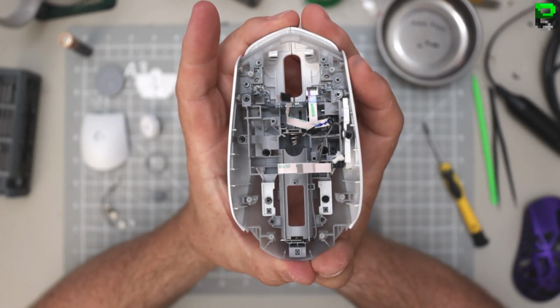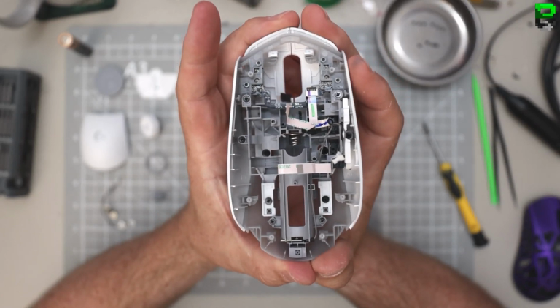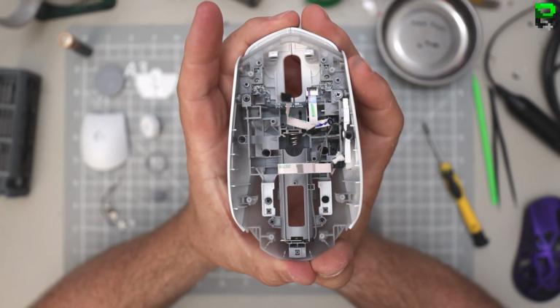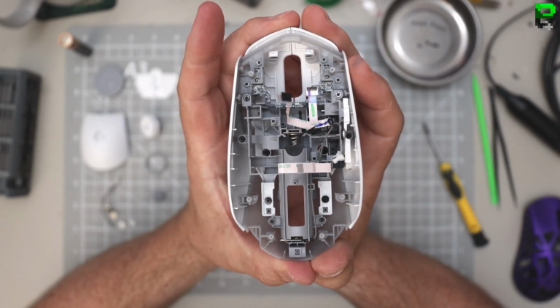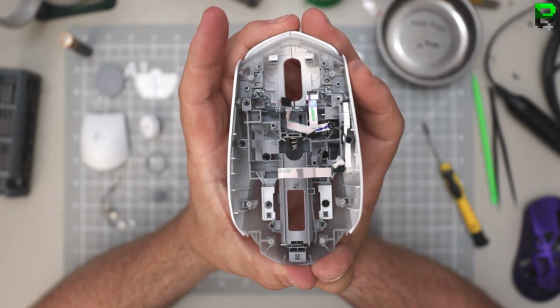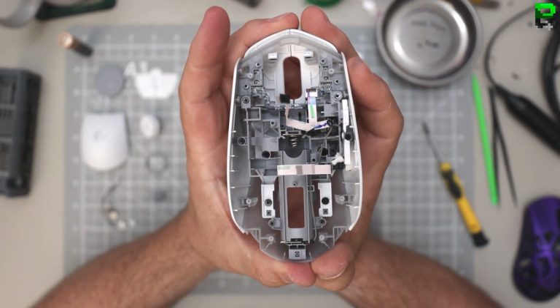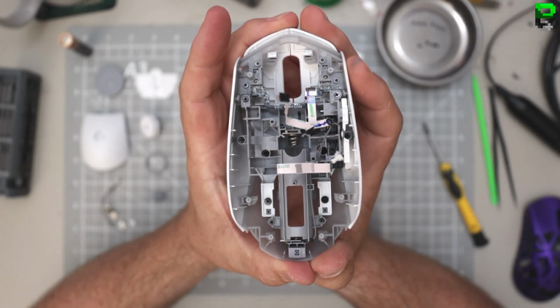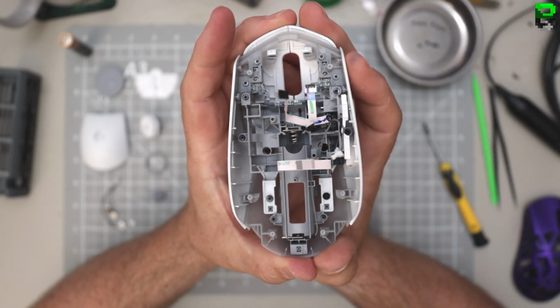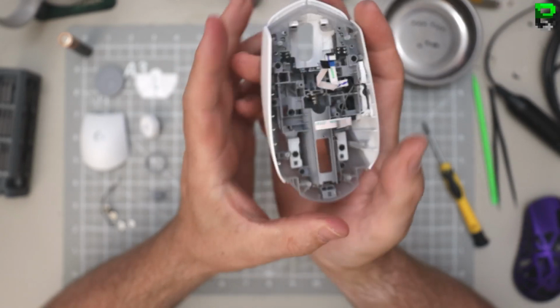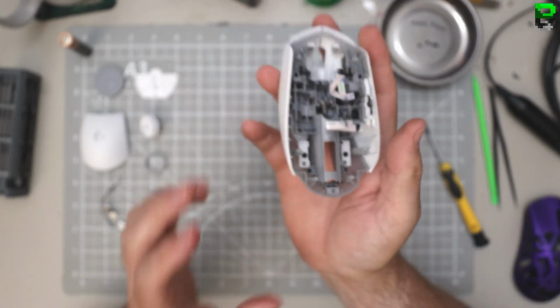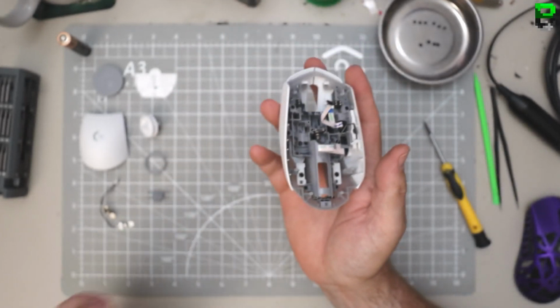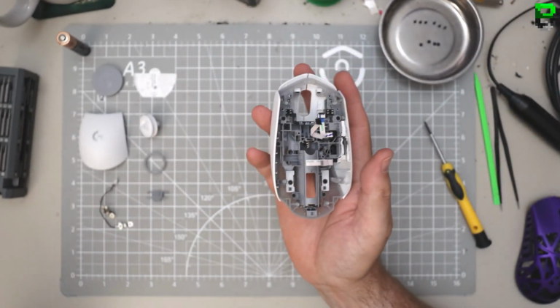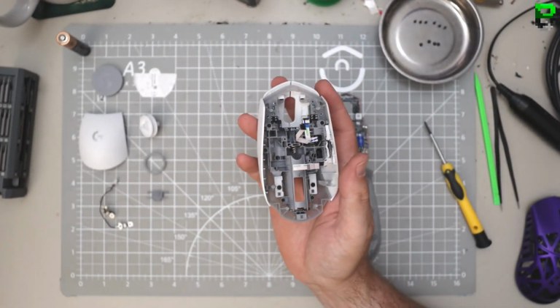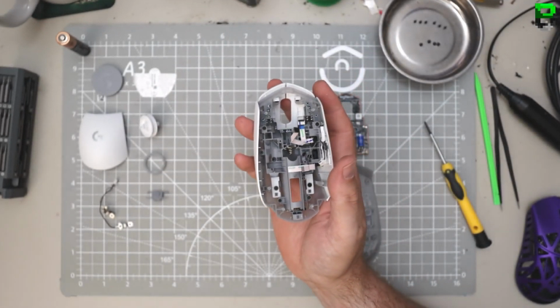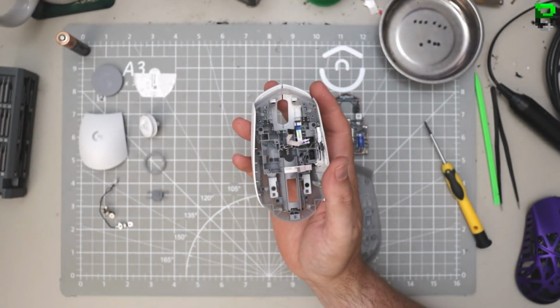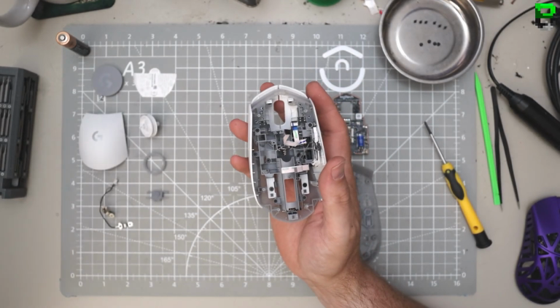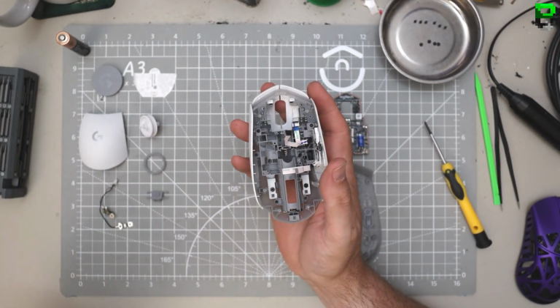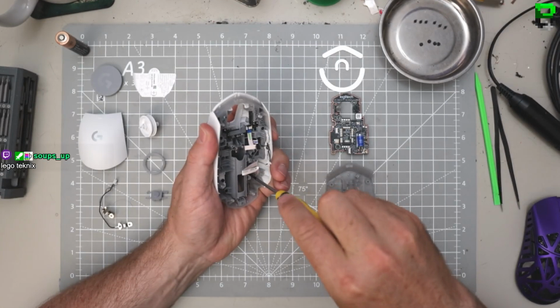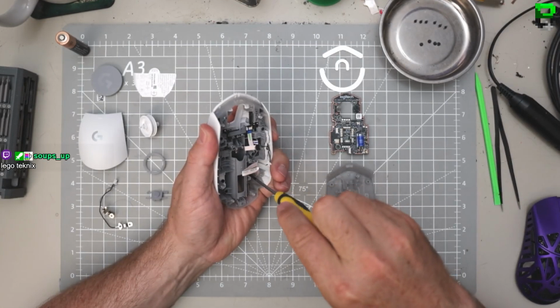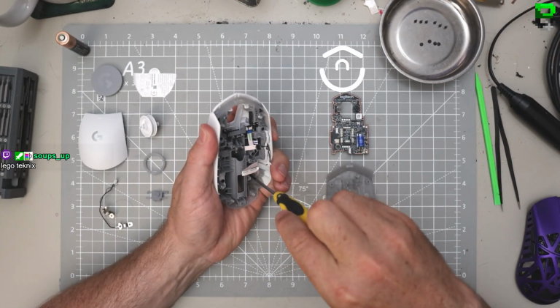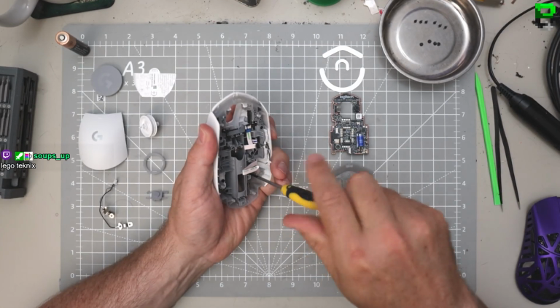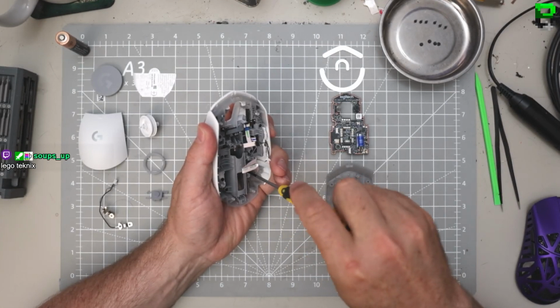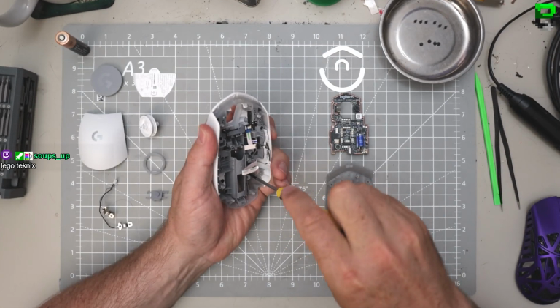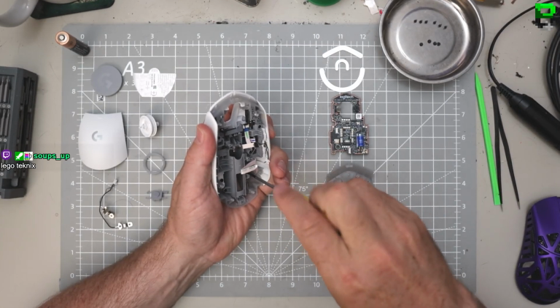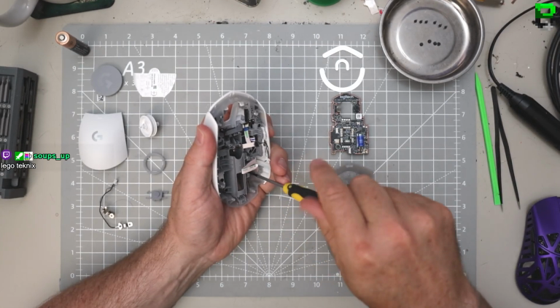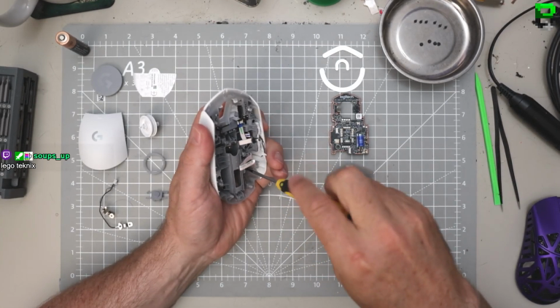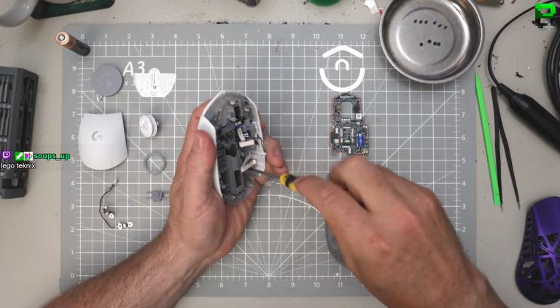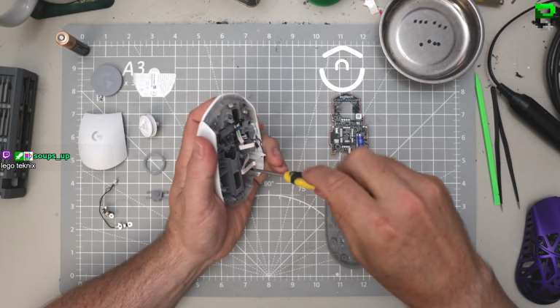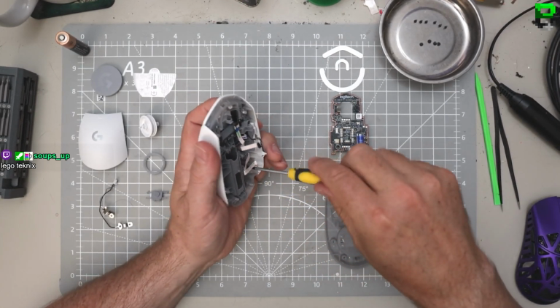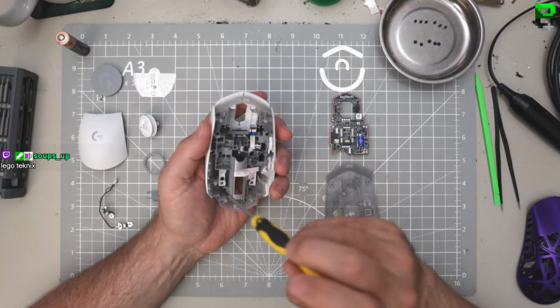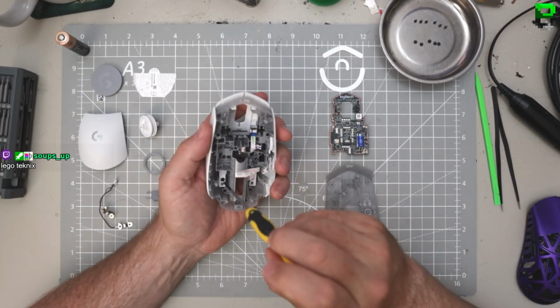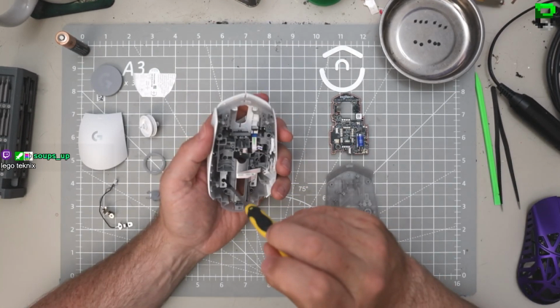Looks a mess, gotta be honest - this is no piece of art on the inside. I'll just accidentally try to take some weight out of this. I don't know.